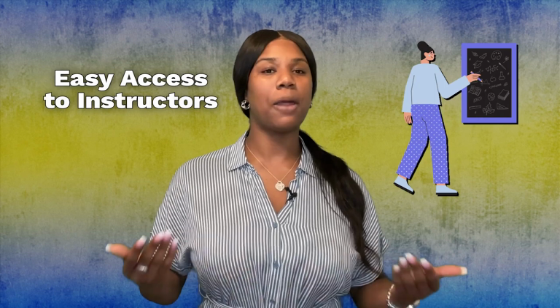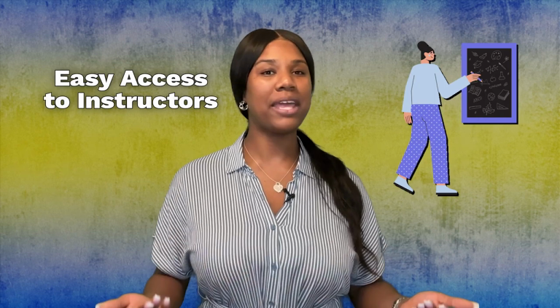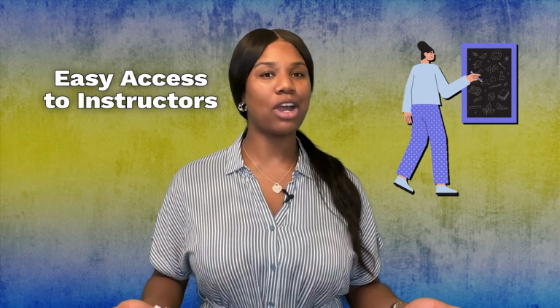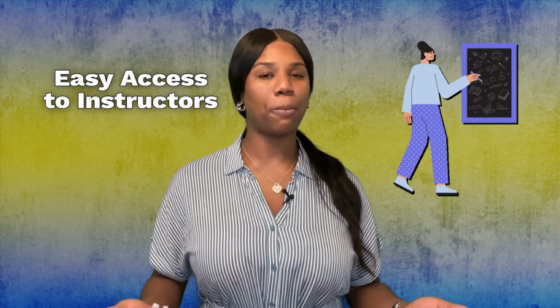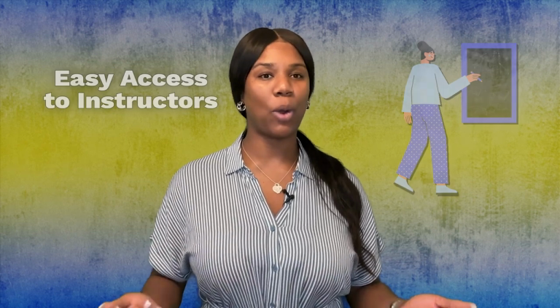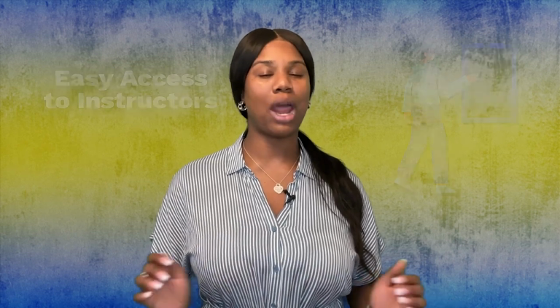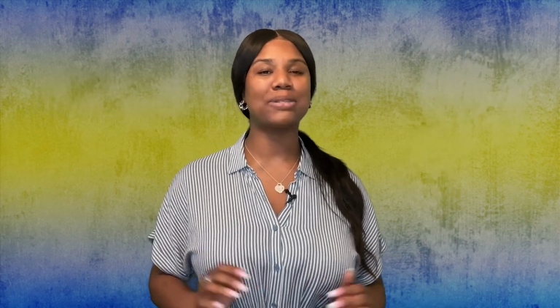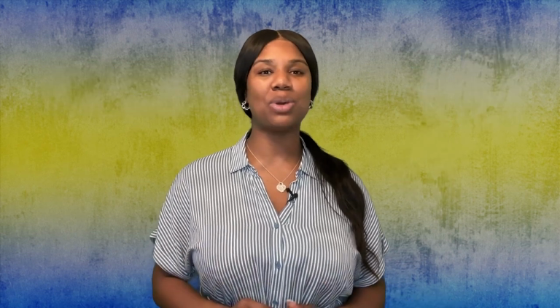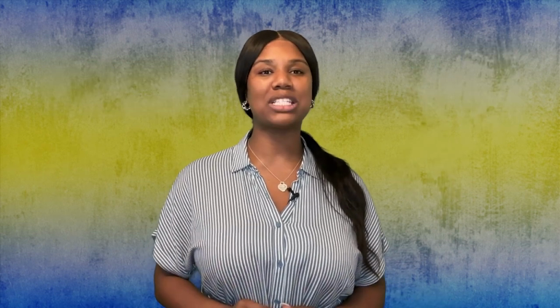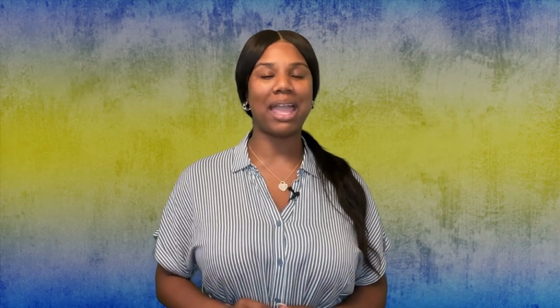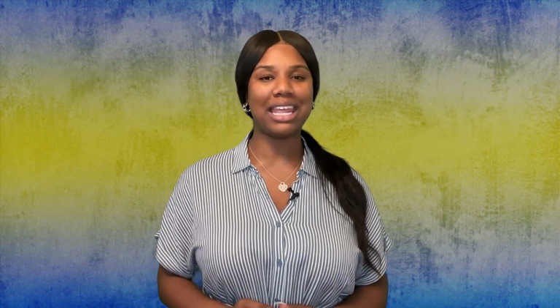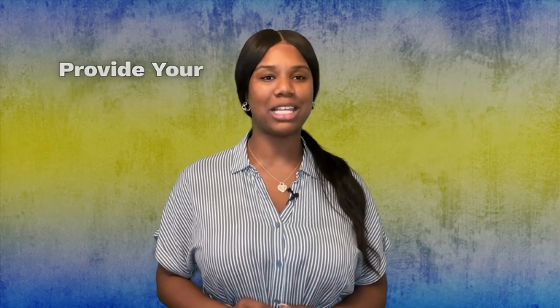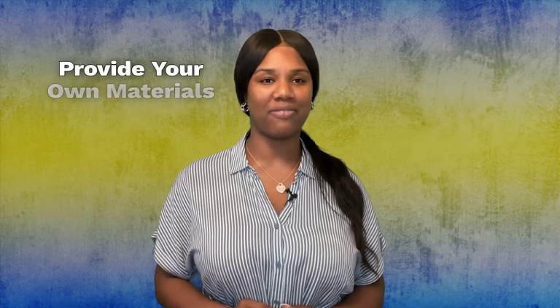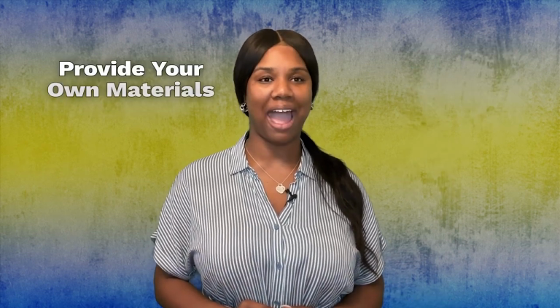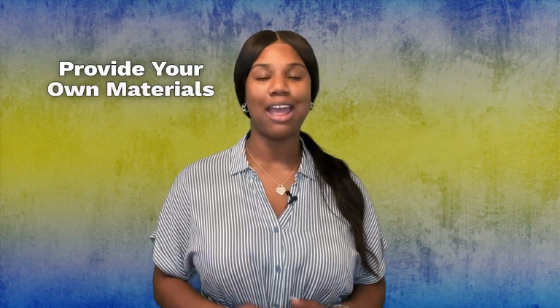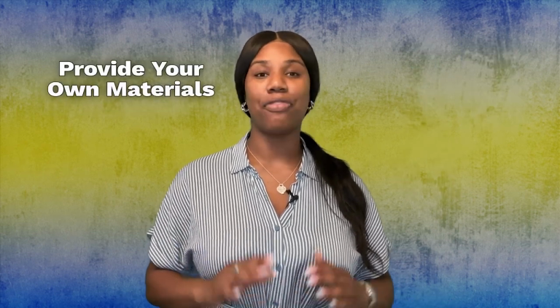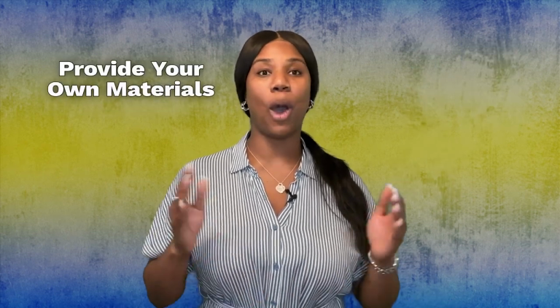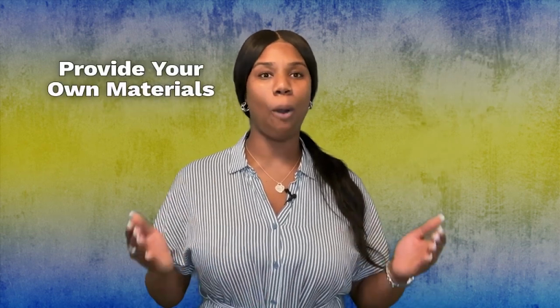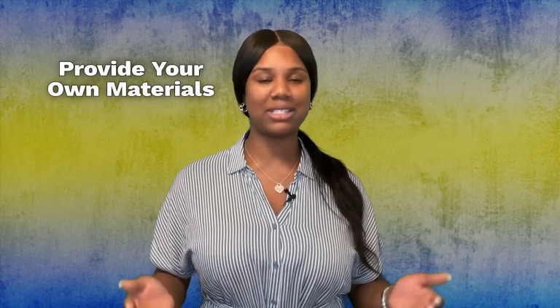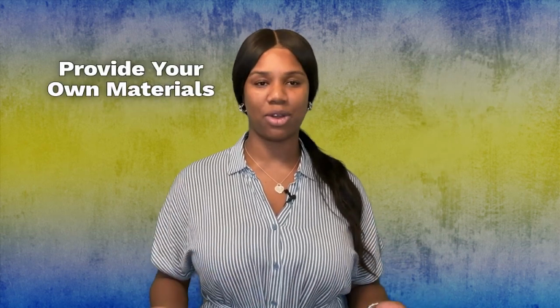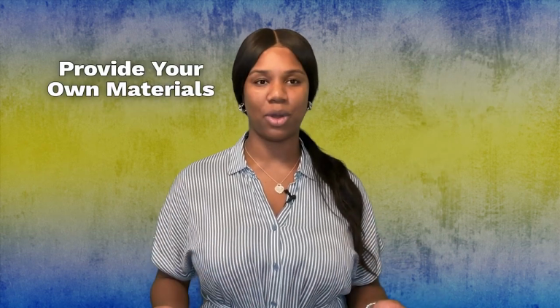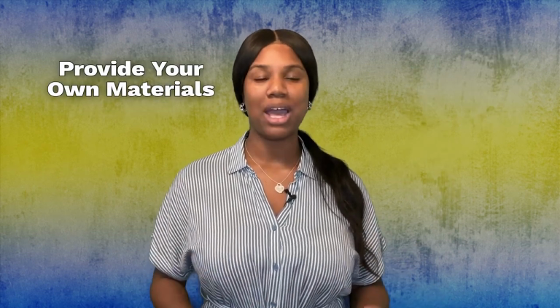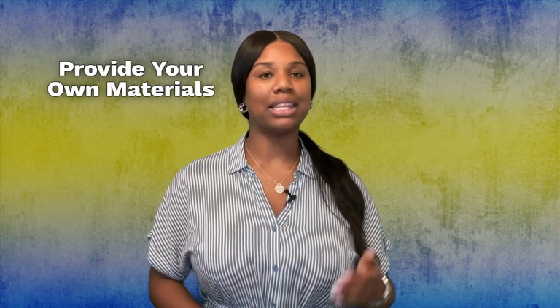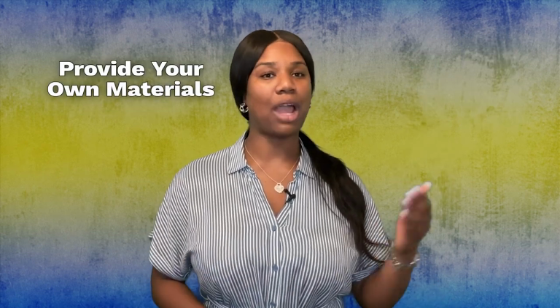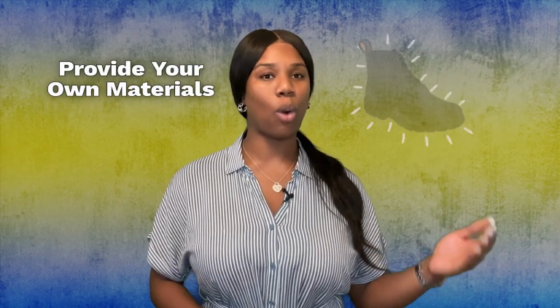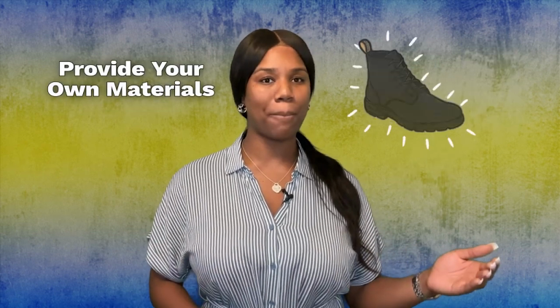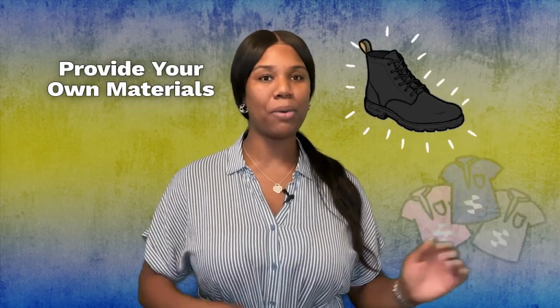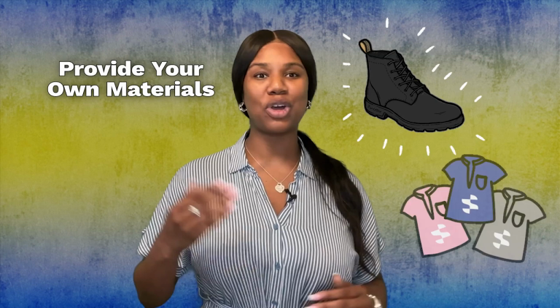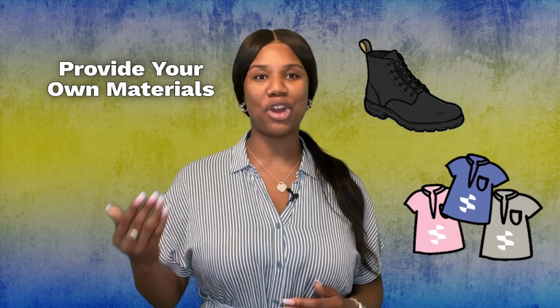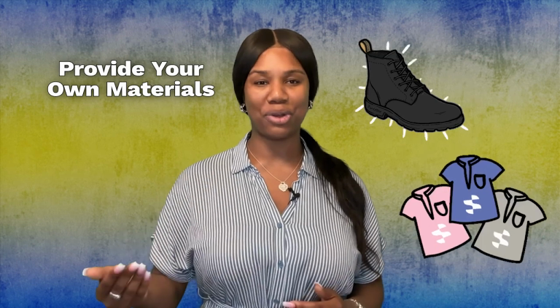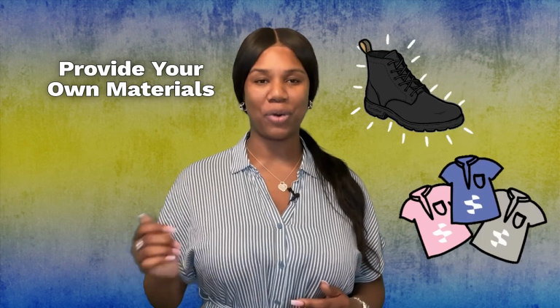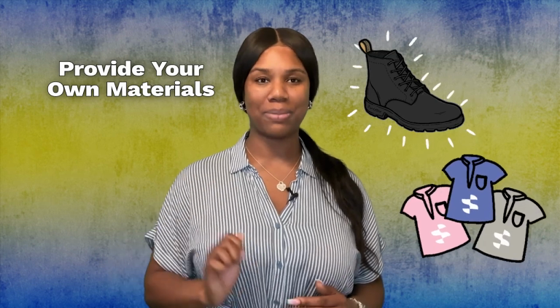Classes are often small, between 10 to 25 students, providing easy access to instructors. Depending on the program, students may need to provide their own materials like work boots or uniforms.